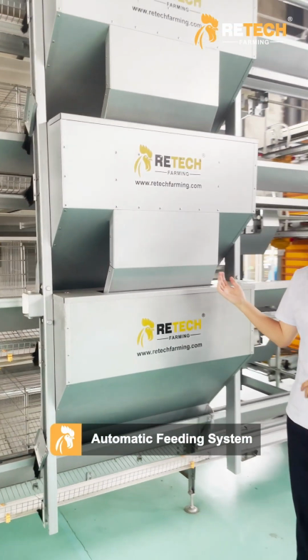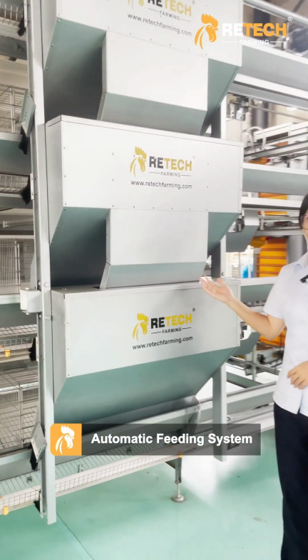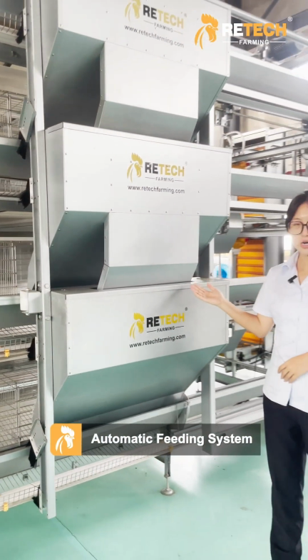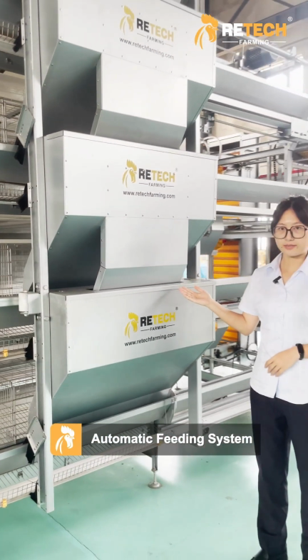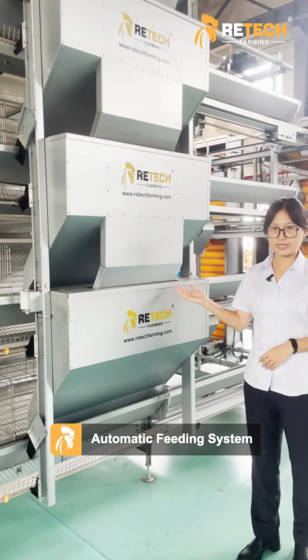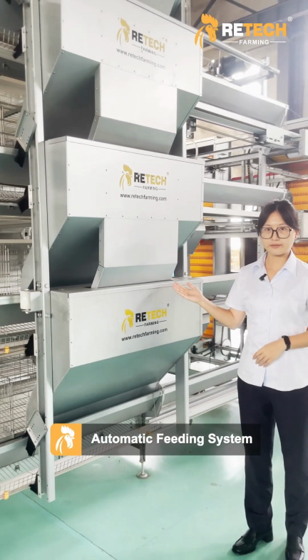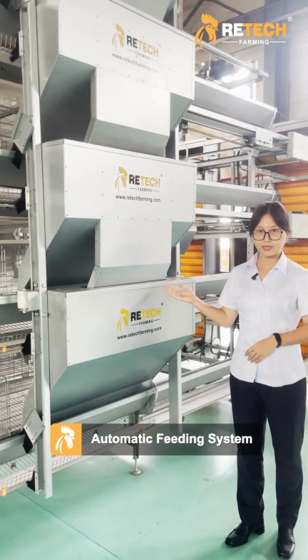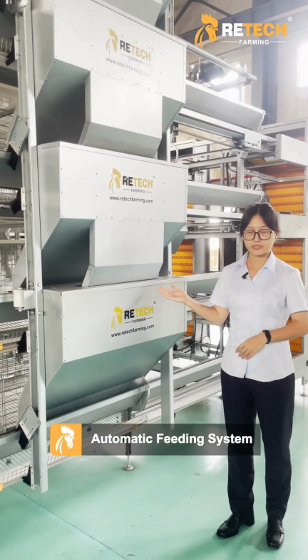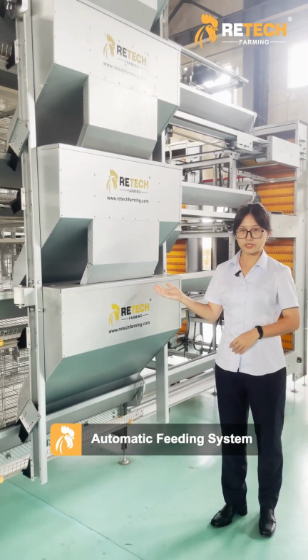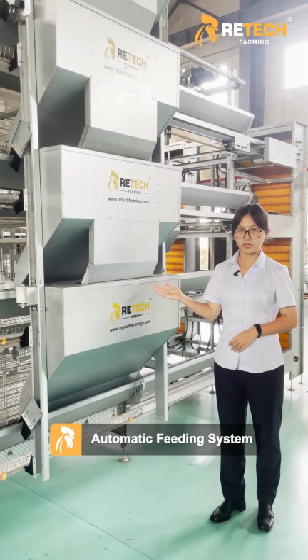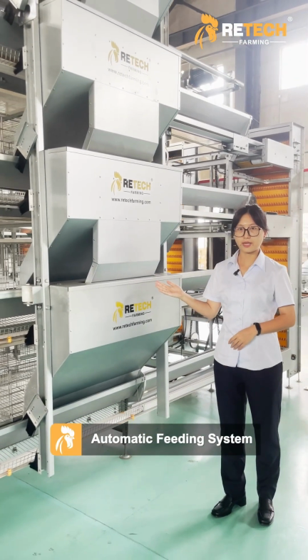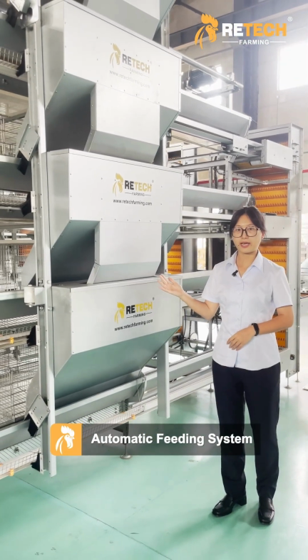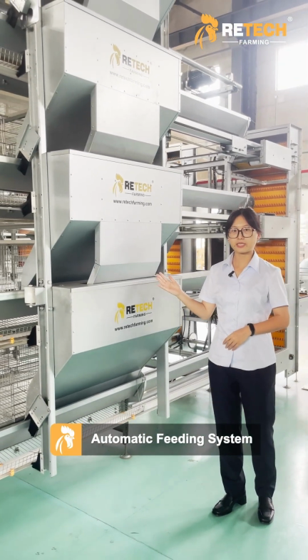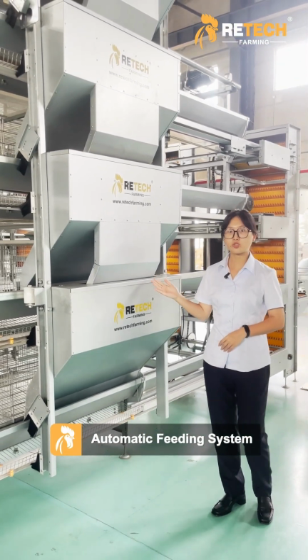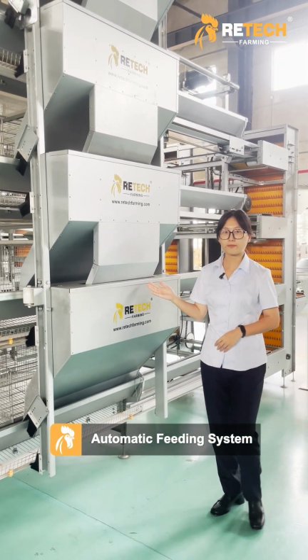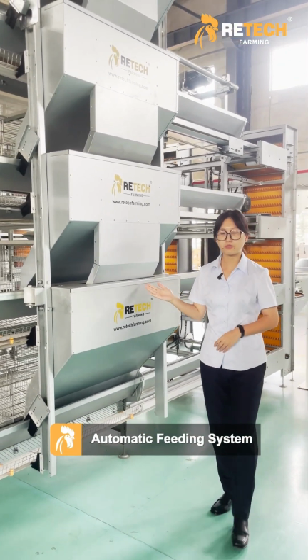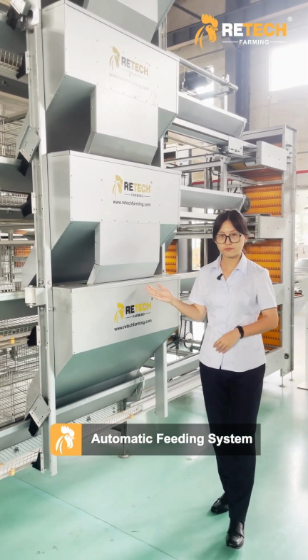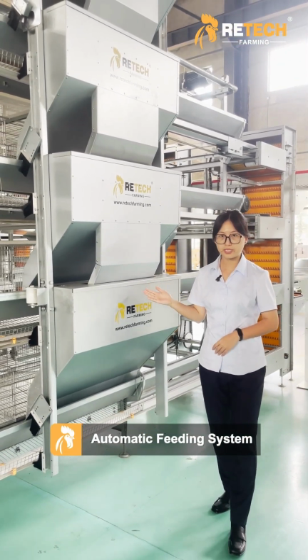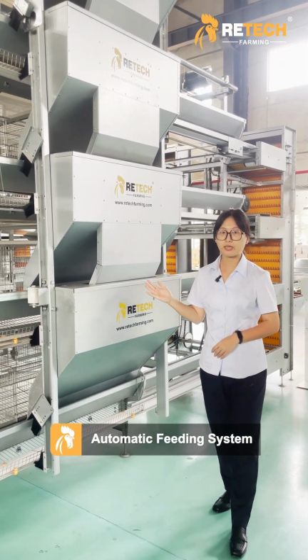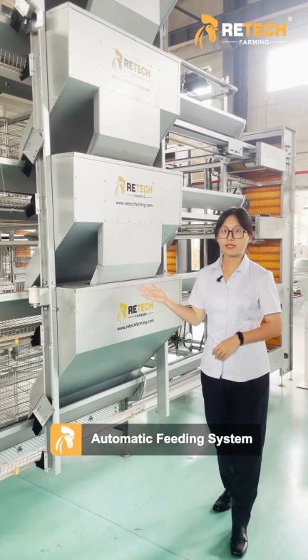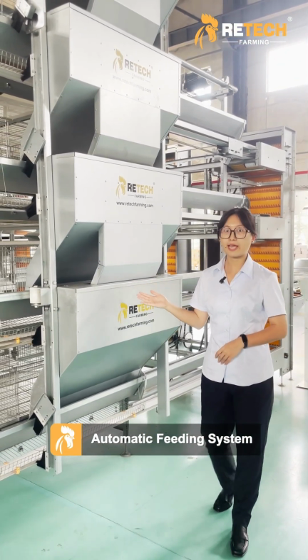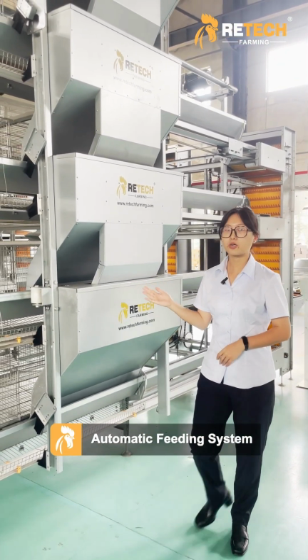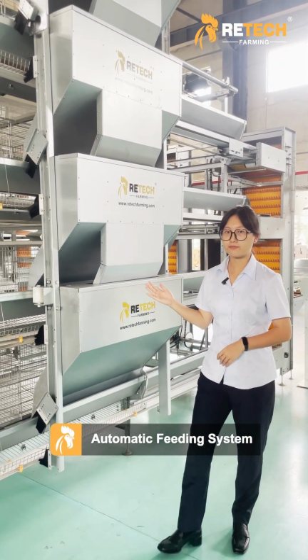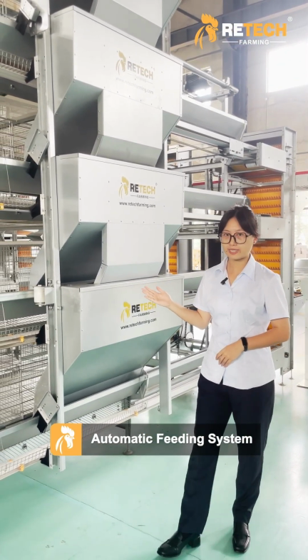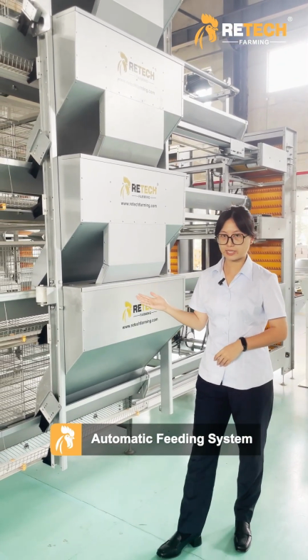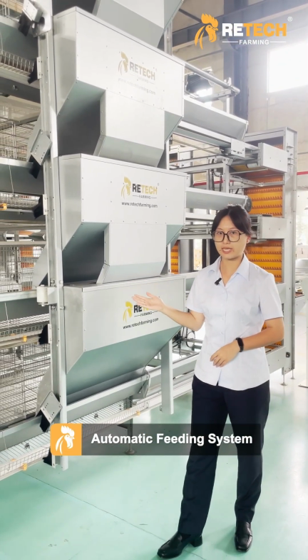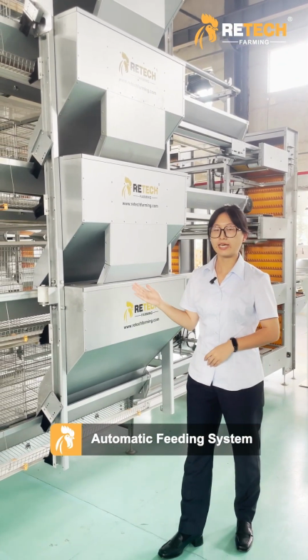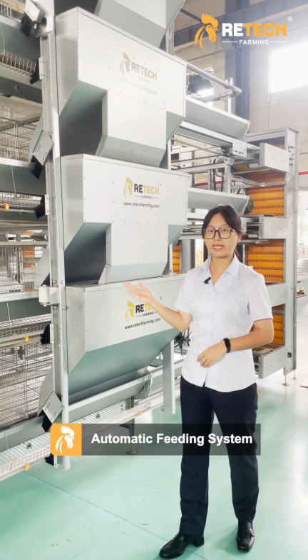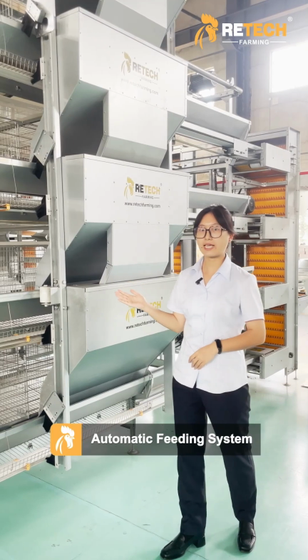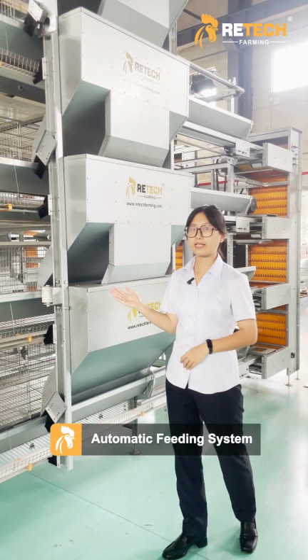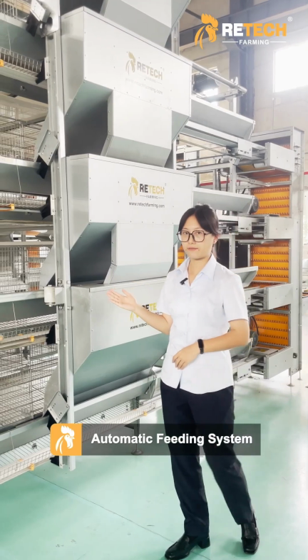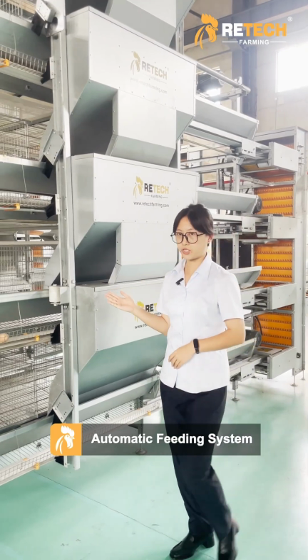Our automatic feeding system can distribute feed evenly and automatically — easy and efficient.